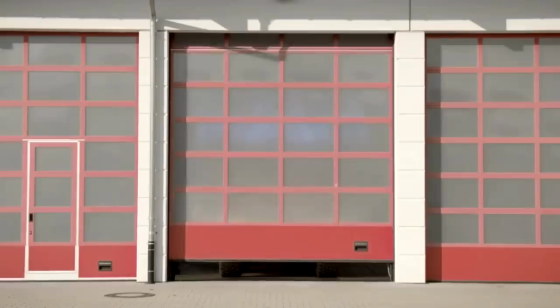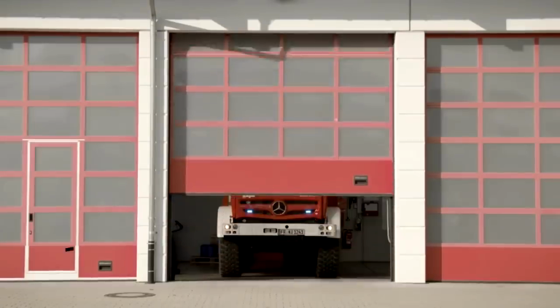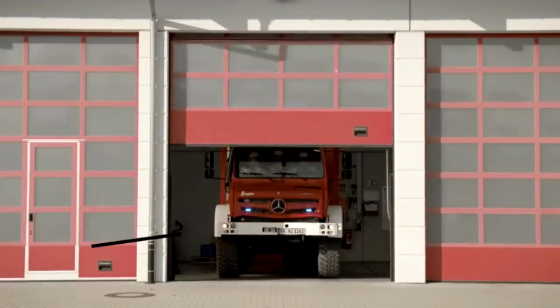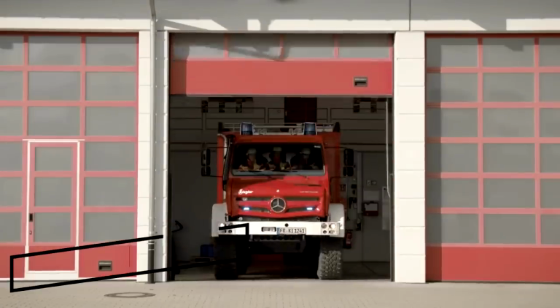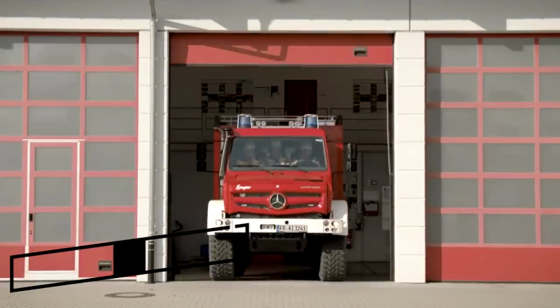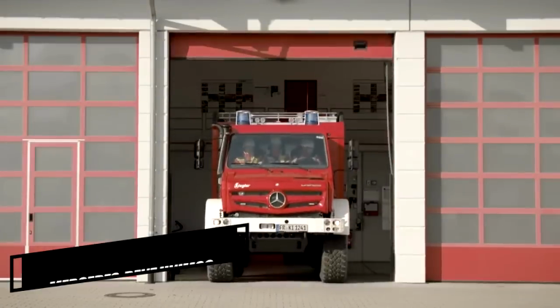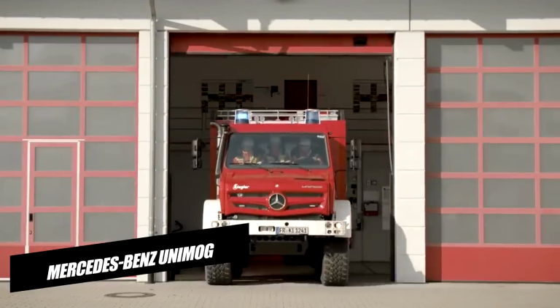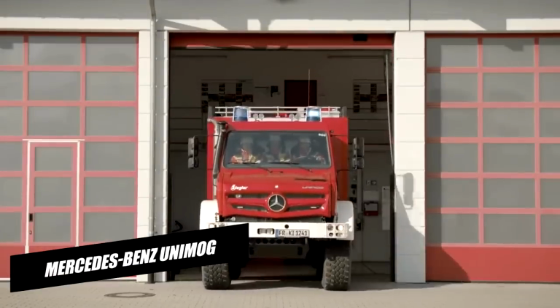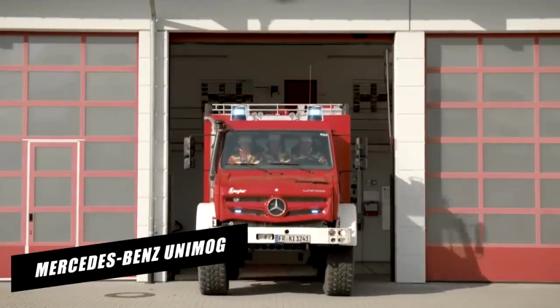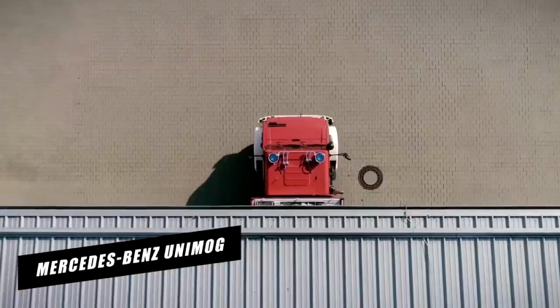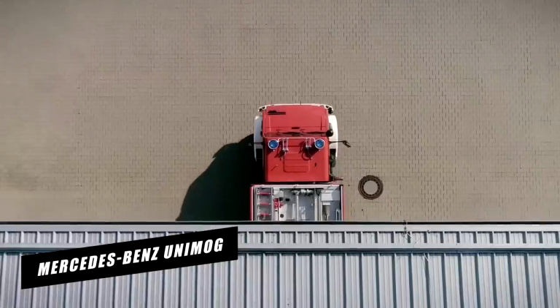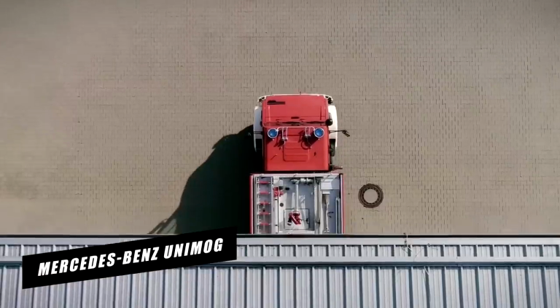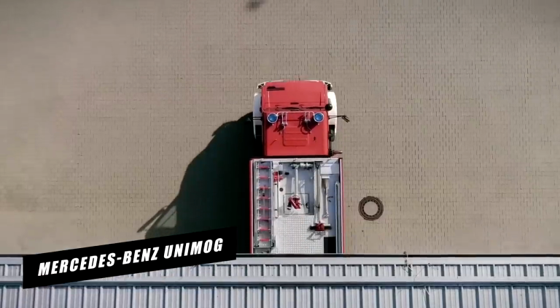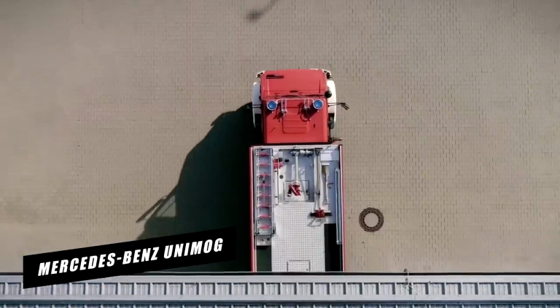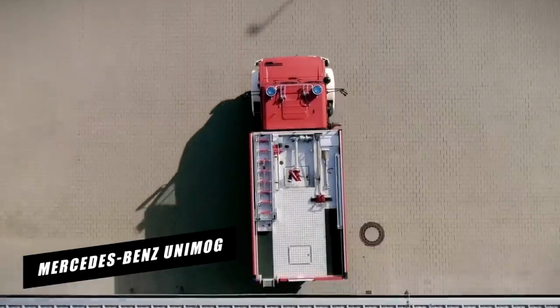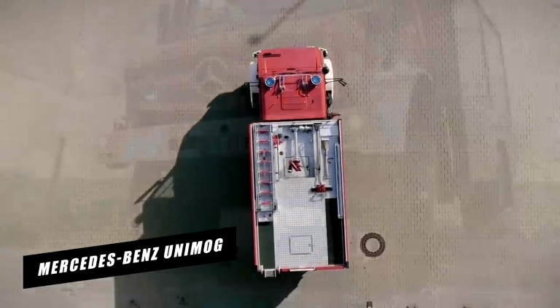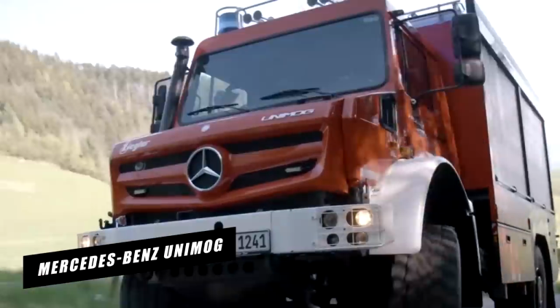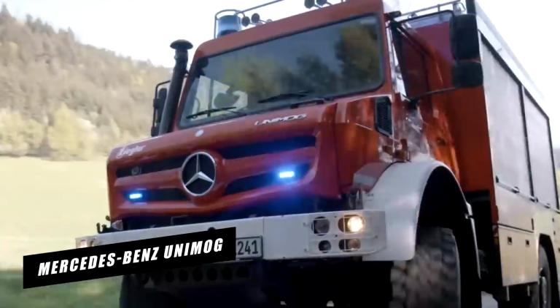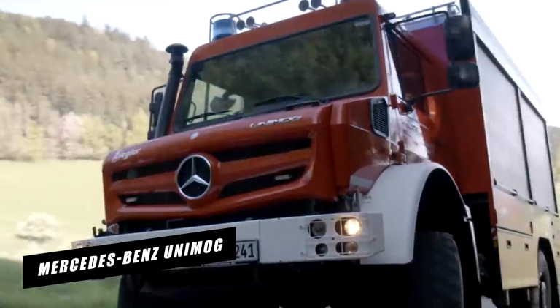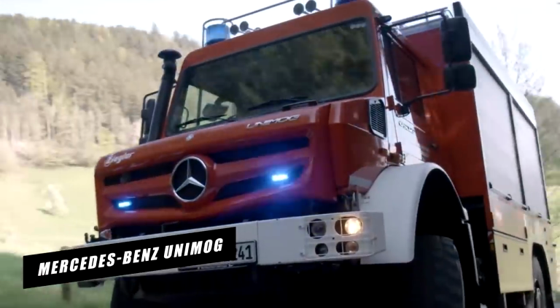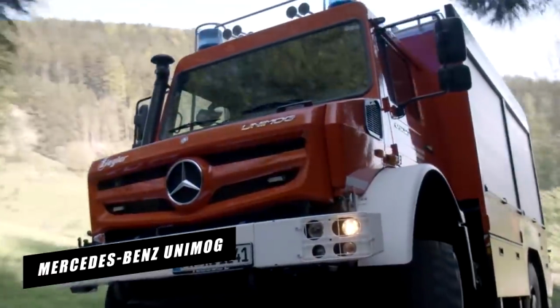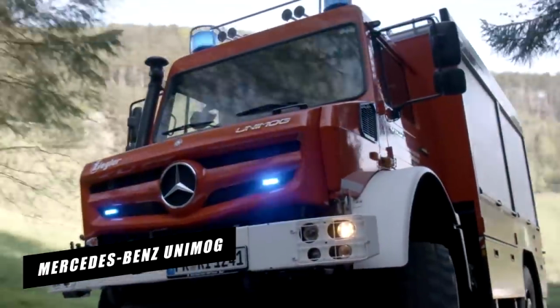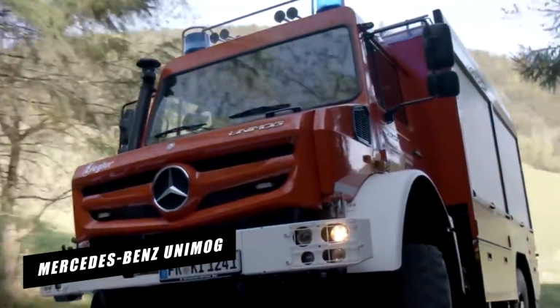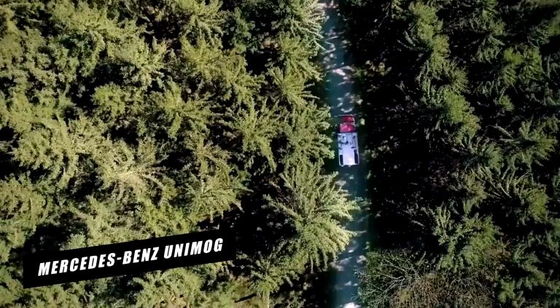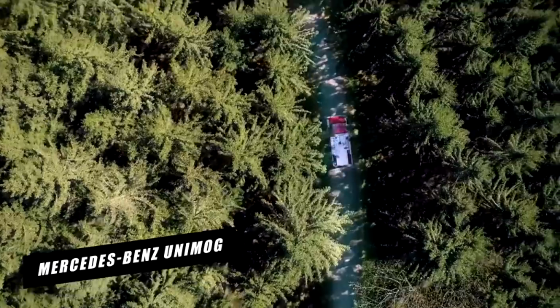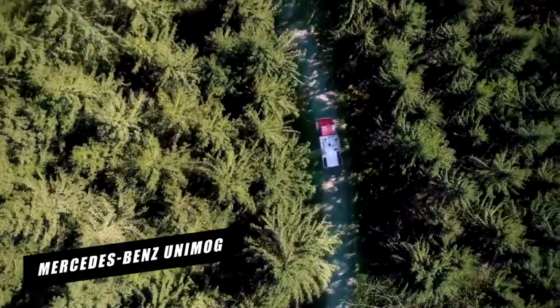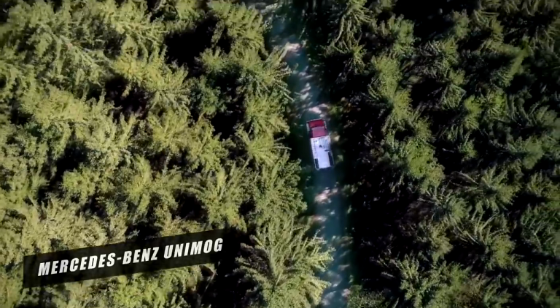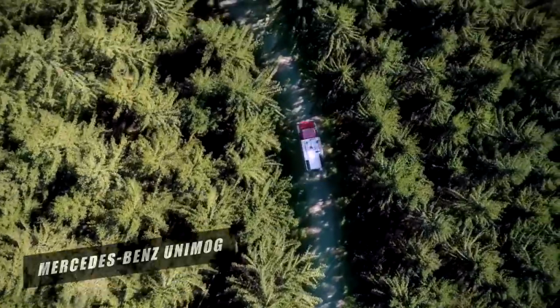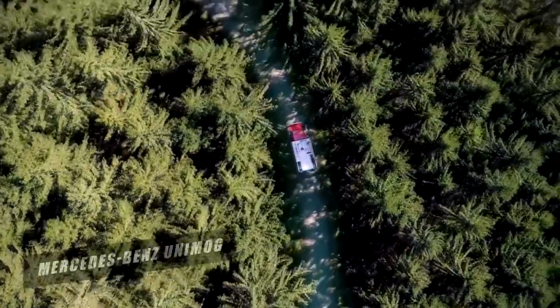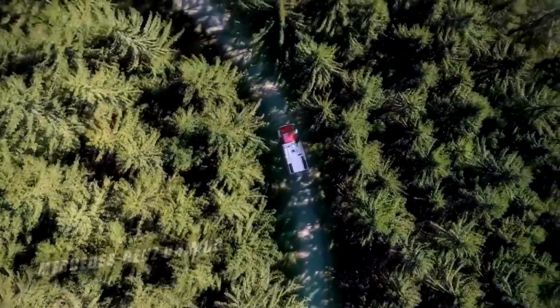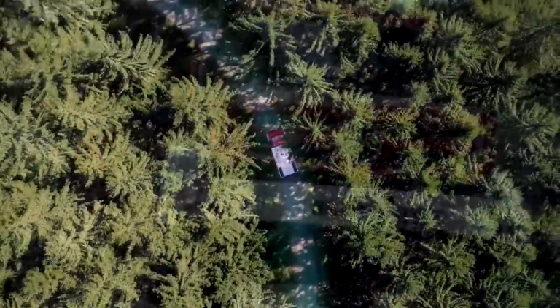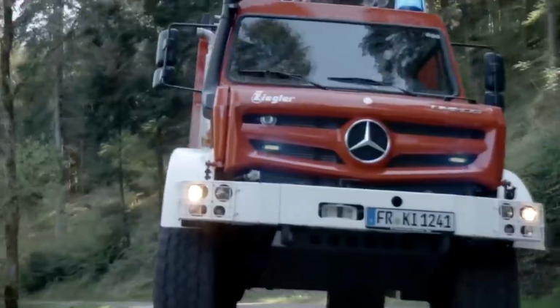Mercedes-Benz Unimog. If you're a Mercedes-Benz lover, you're probably thinking: what is a Mercedes-Benz Unimog?